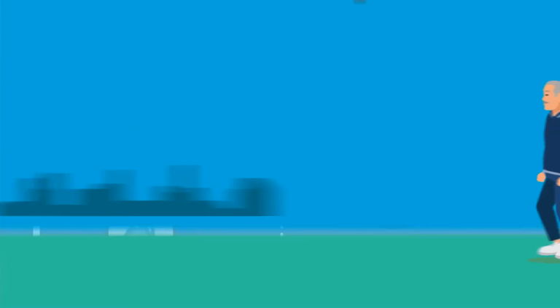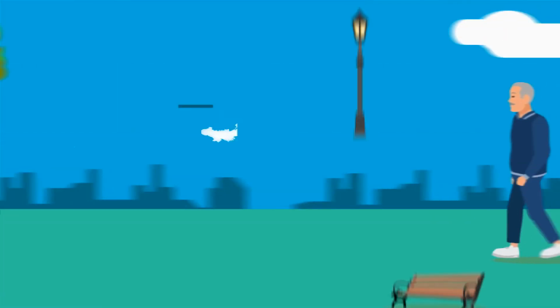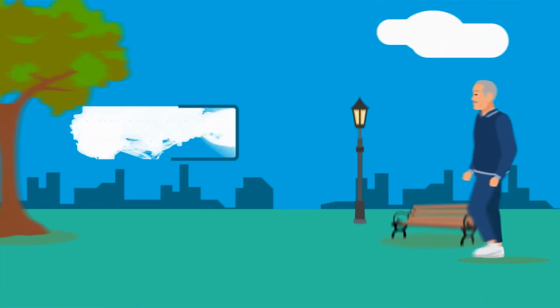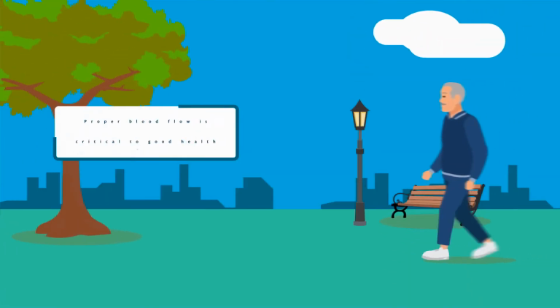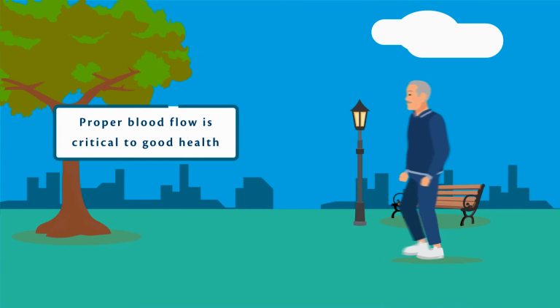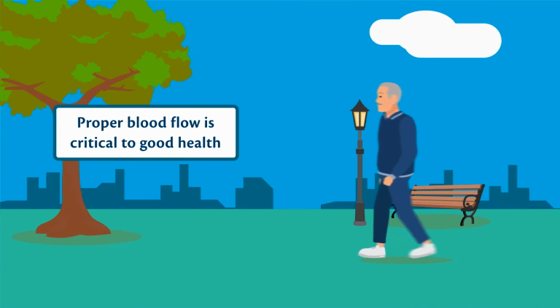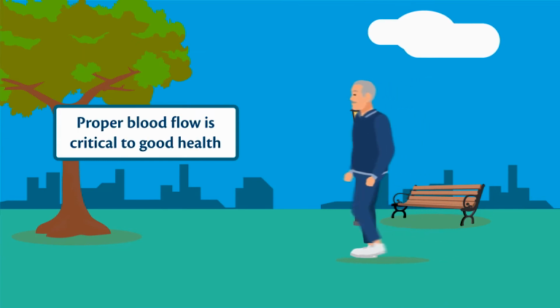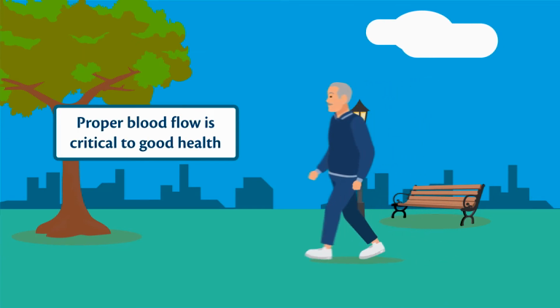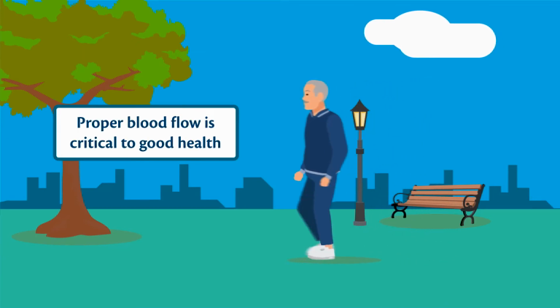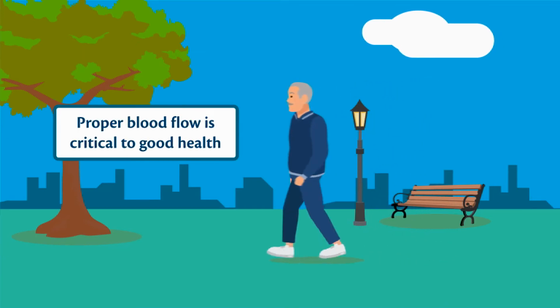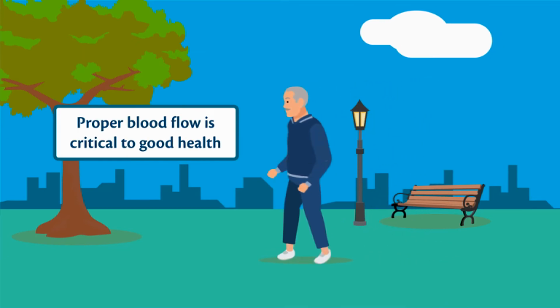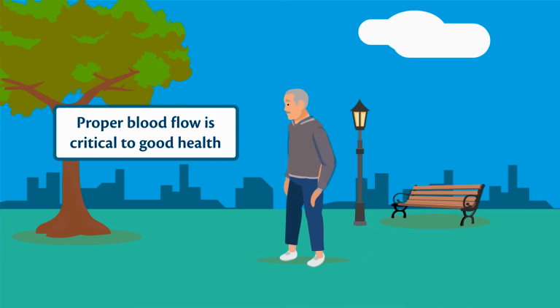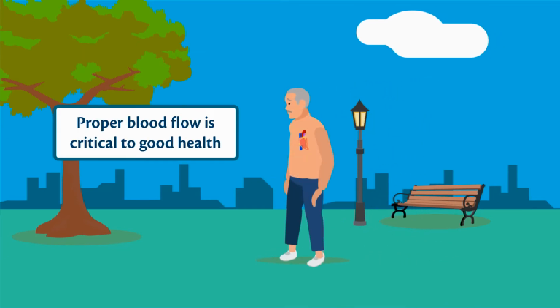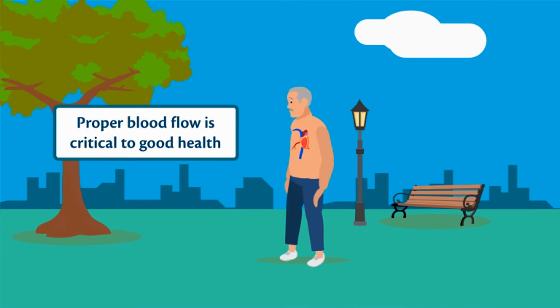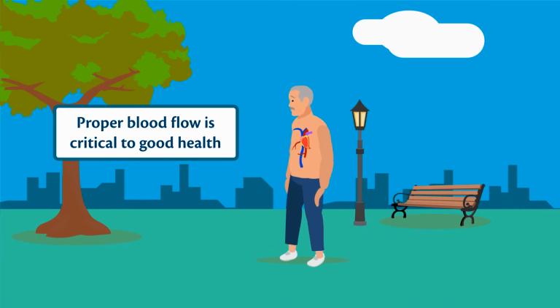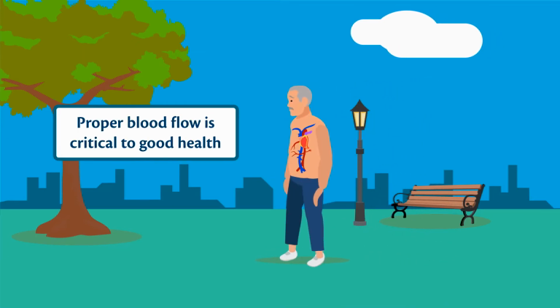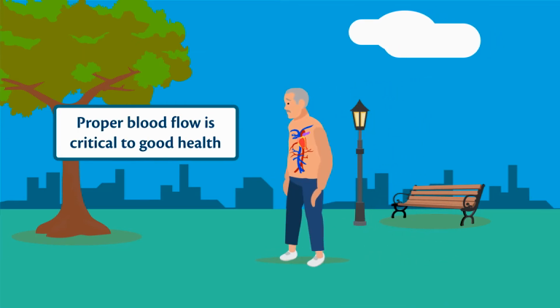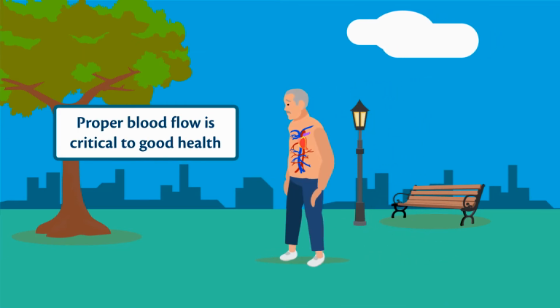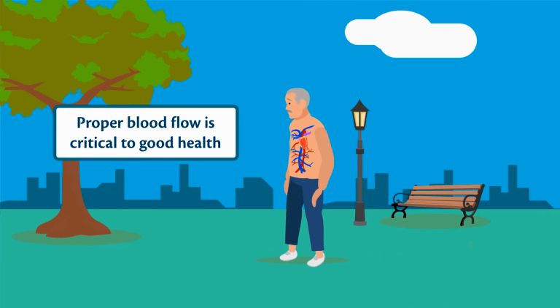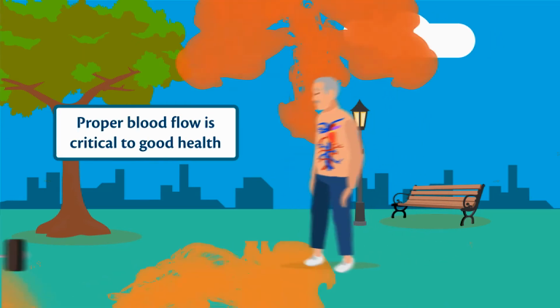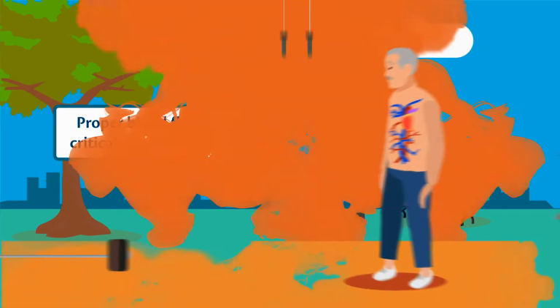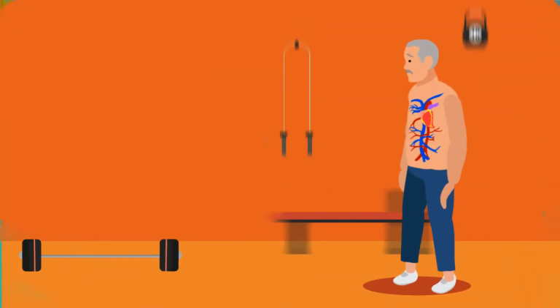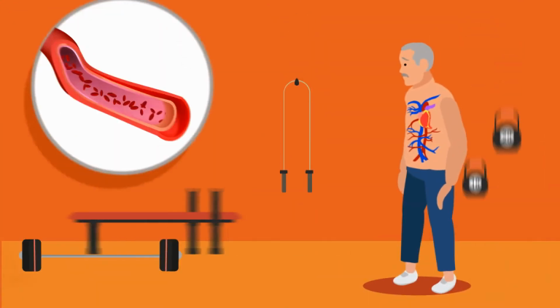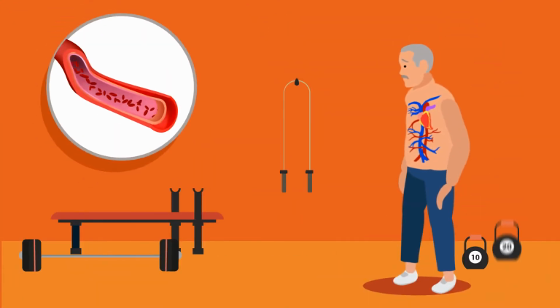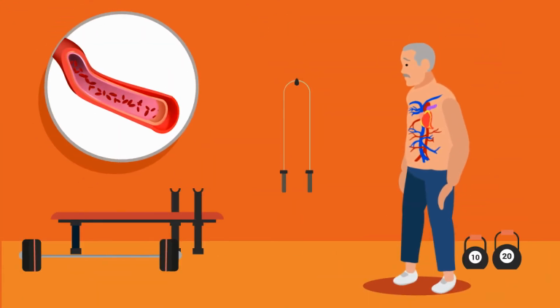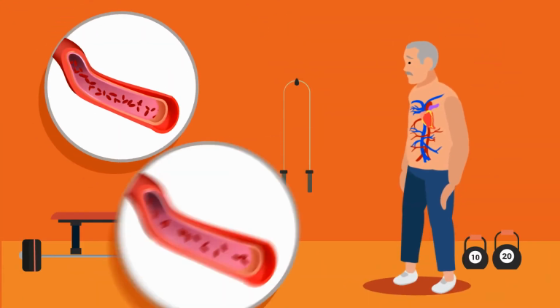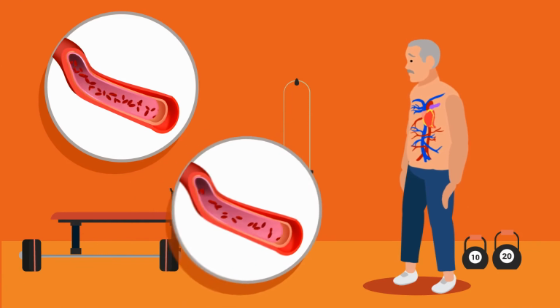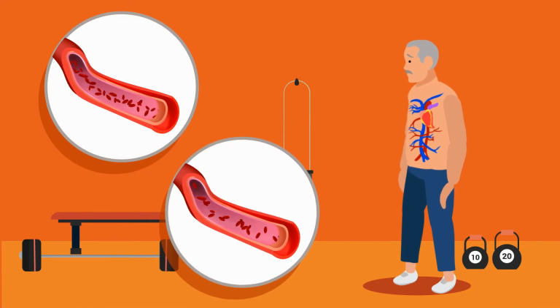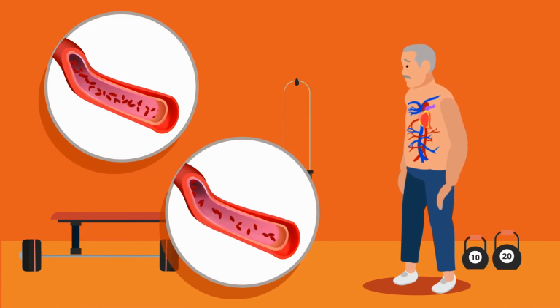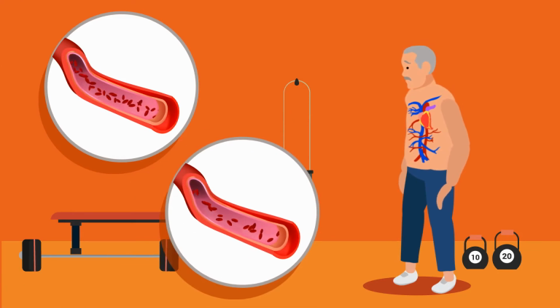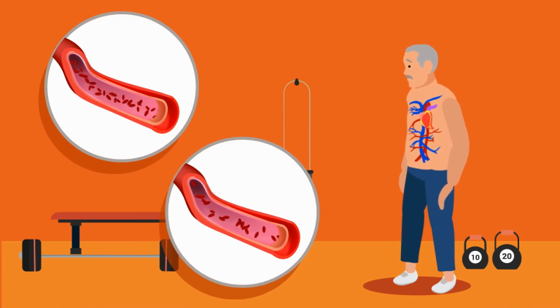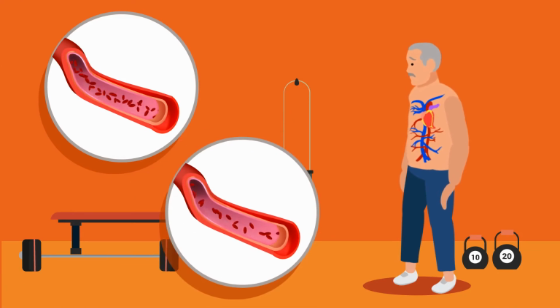Did you know proper blood flow plays a critical role in our general health? As we get older, our circulation can become restricted.